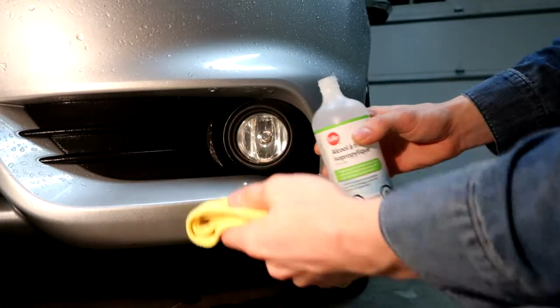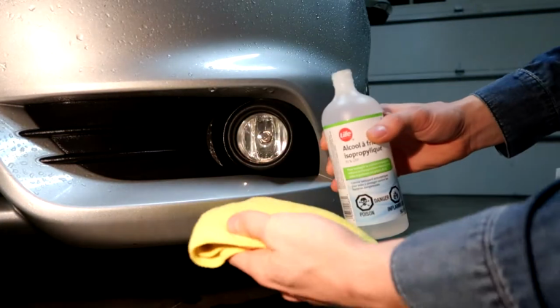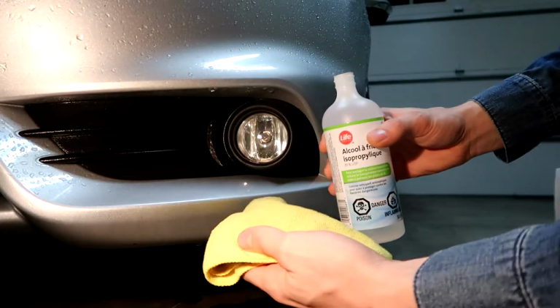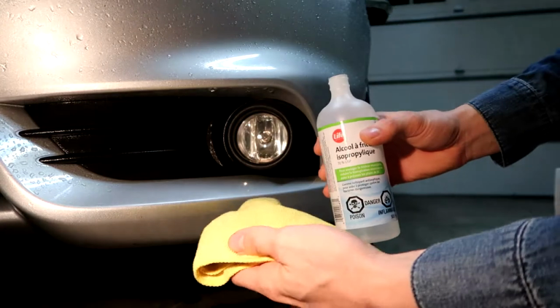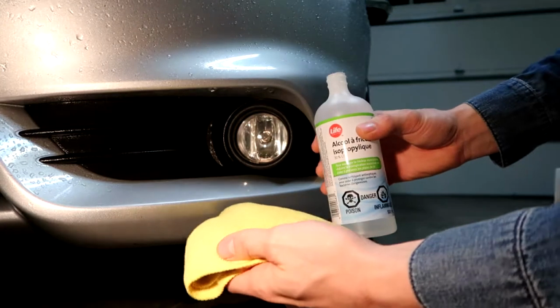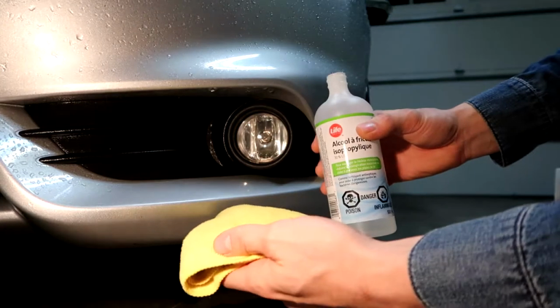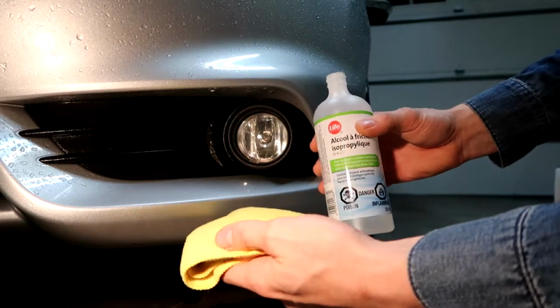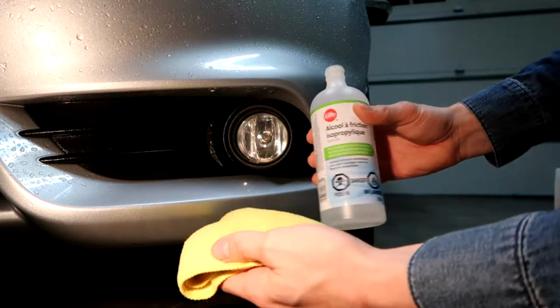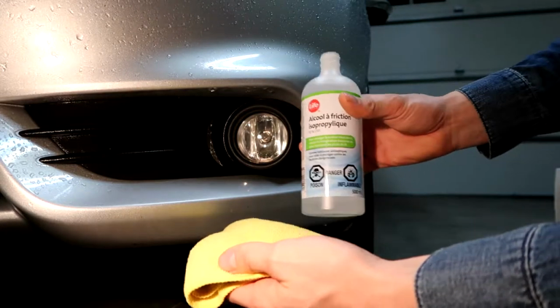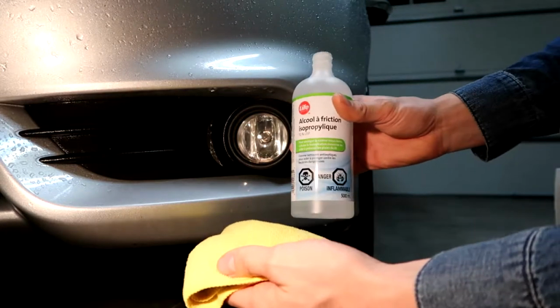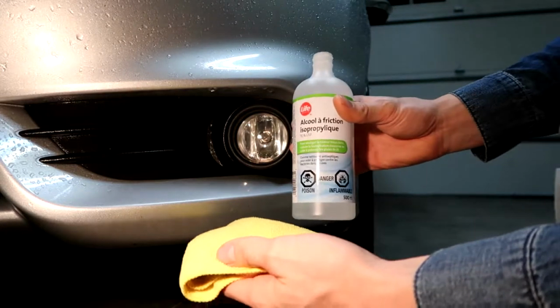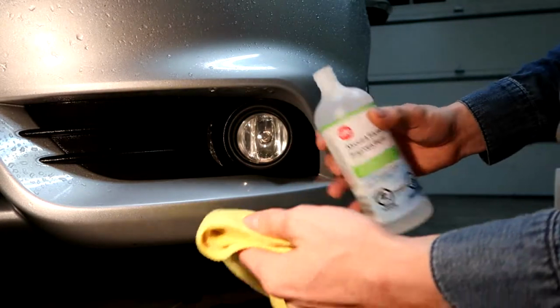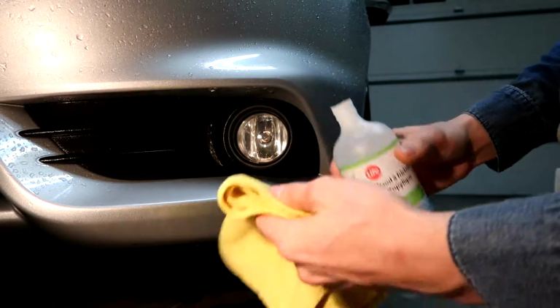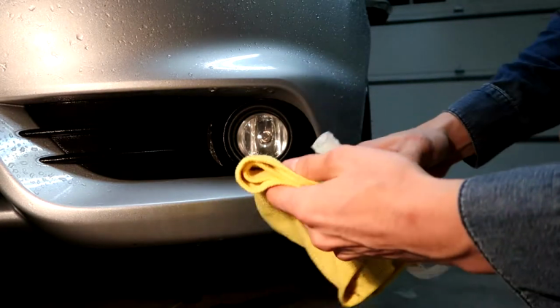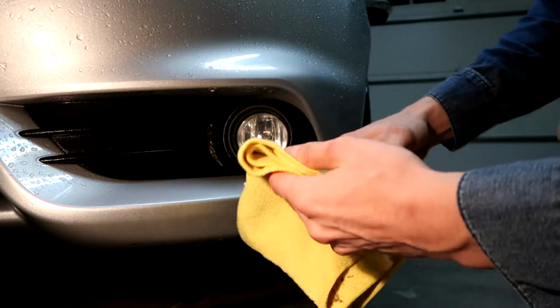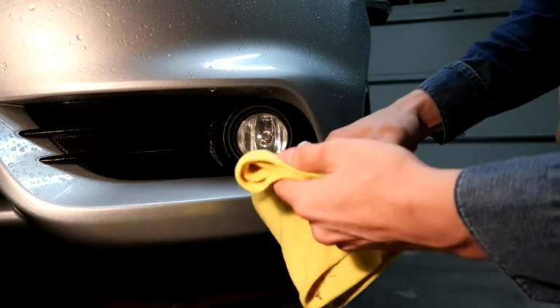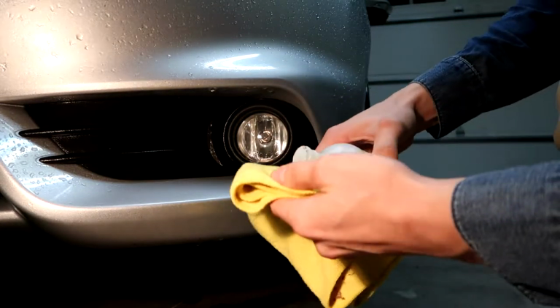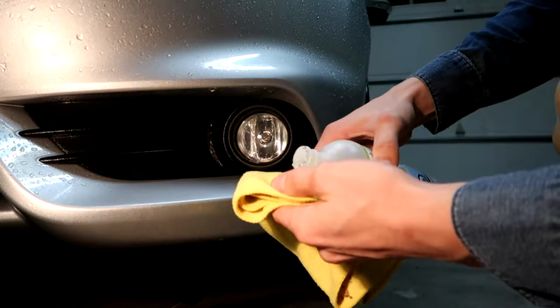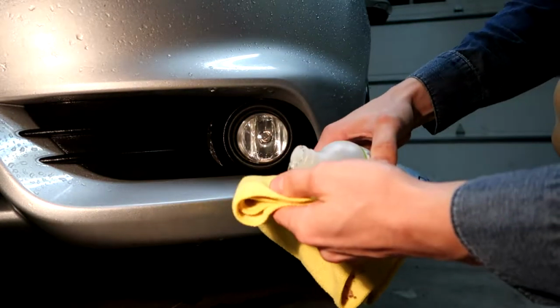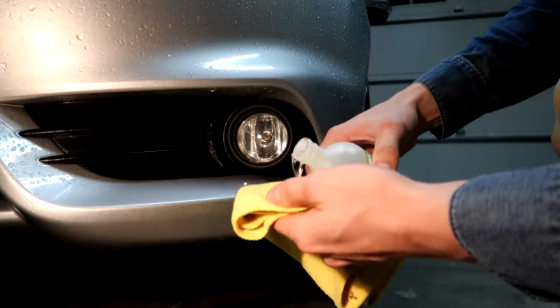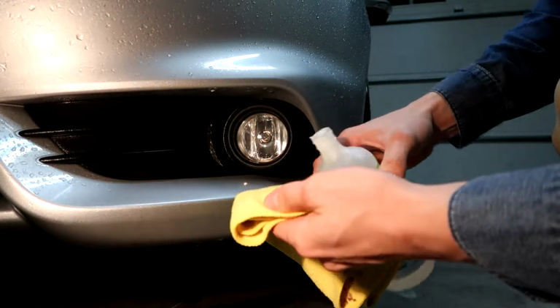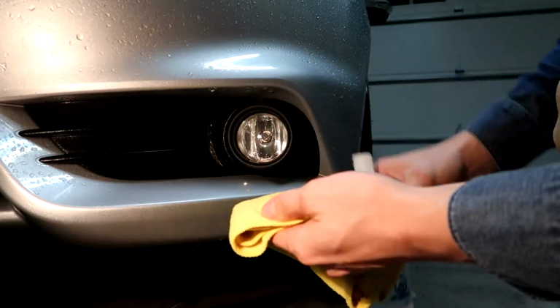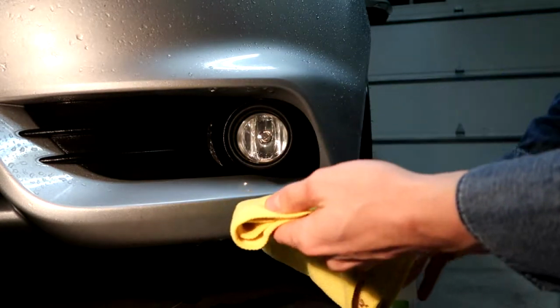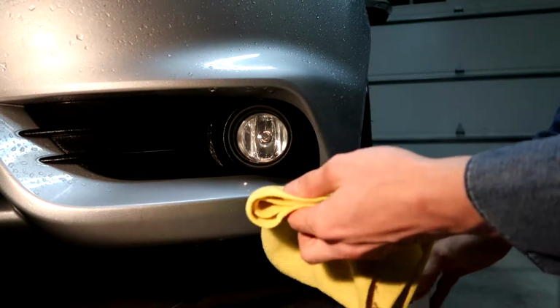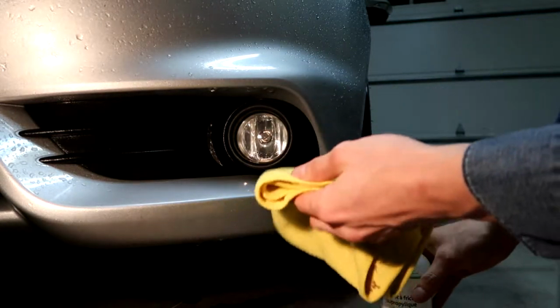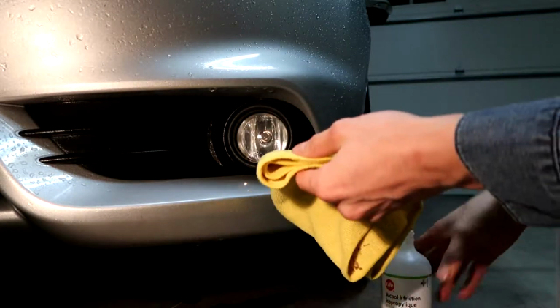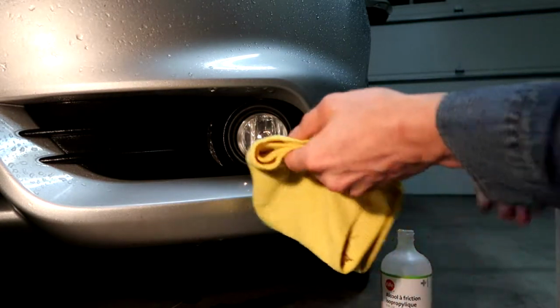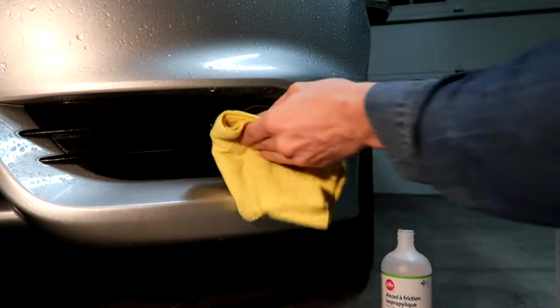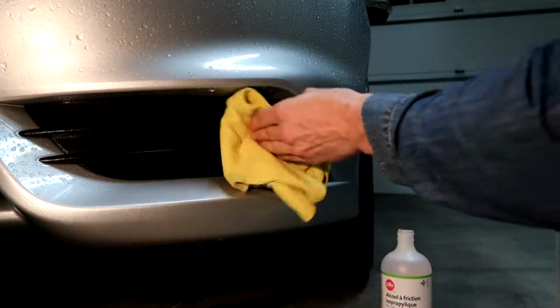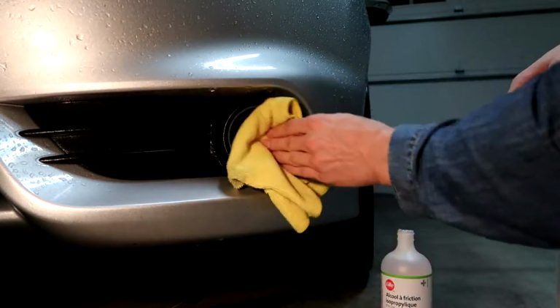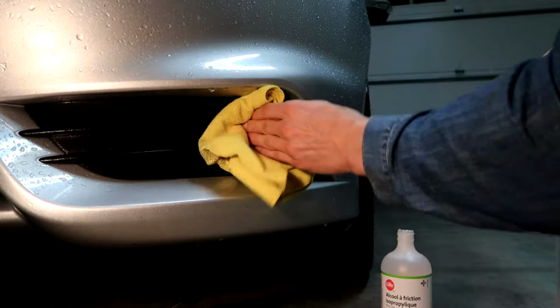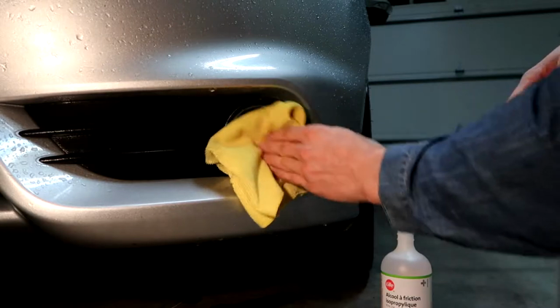First, I'm going to put a little rubbing alcohol on a microfiber and give the area a quick wipe down.